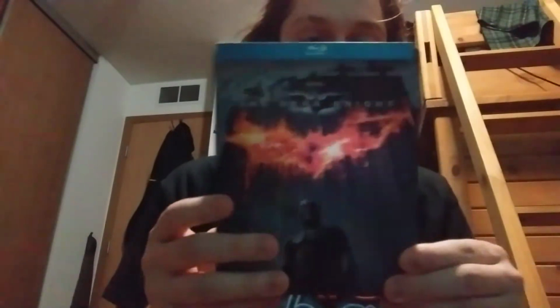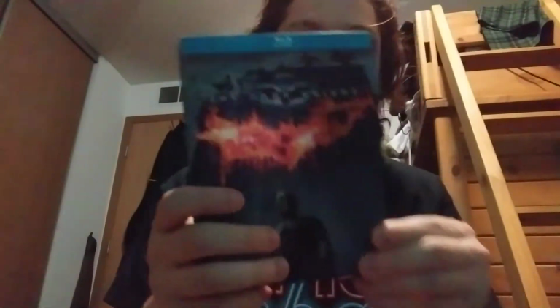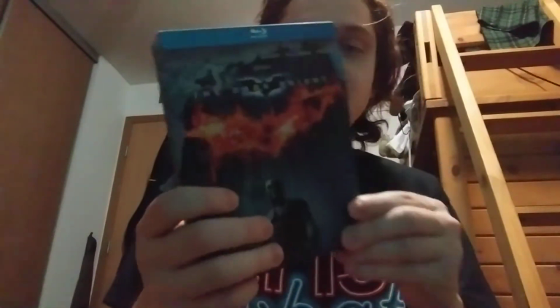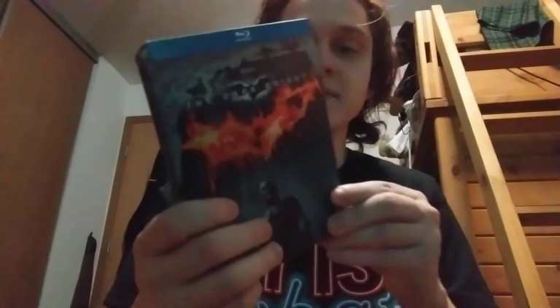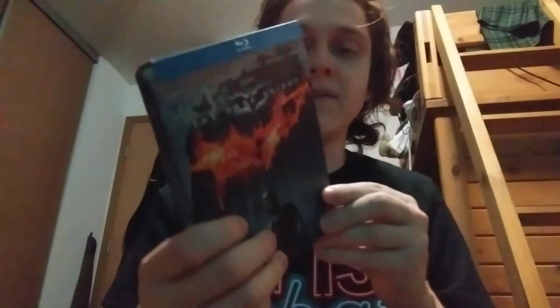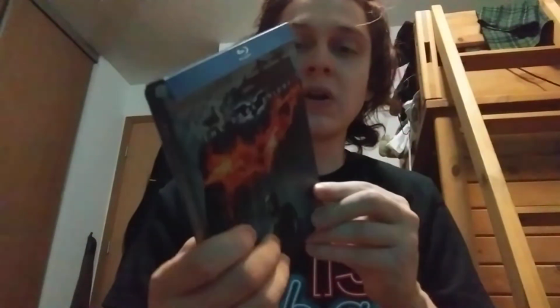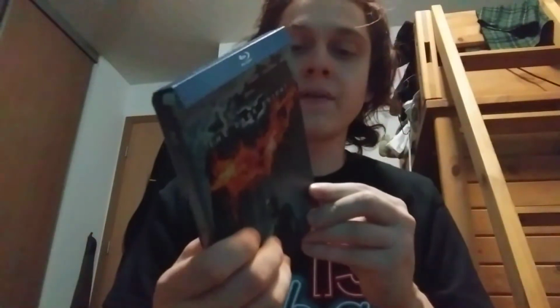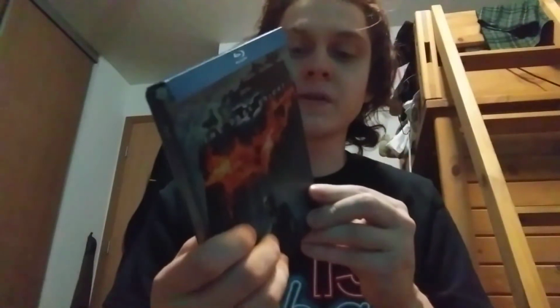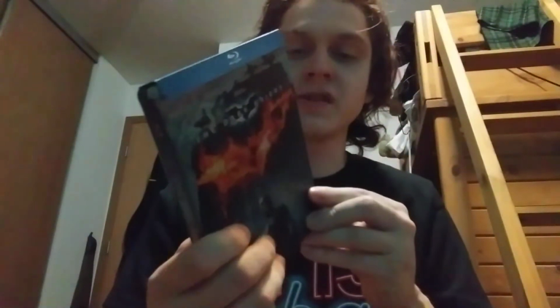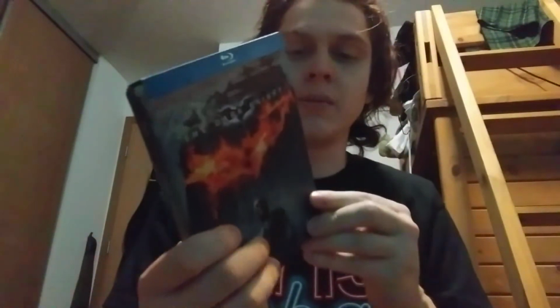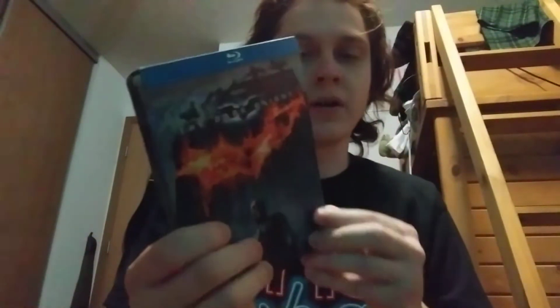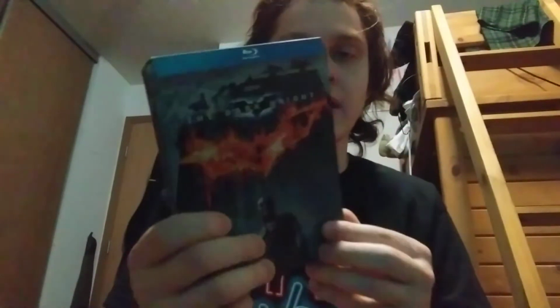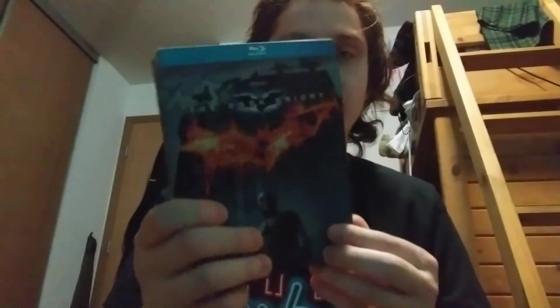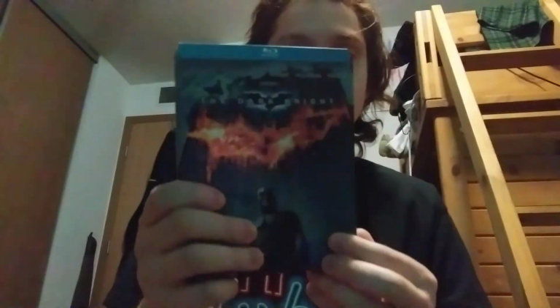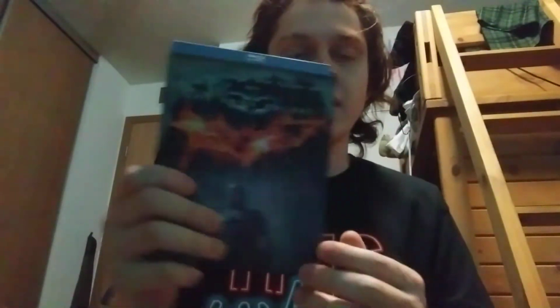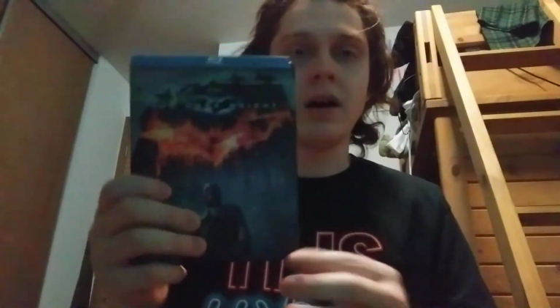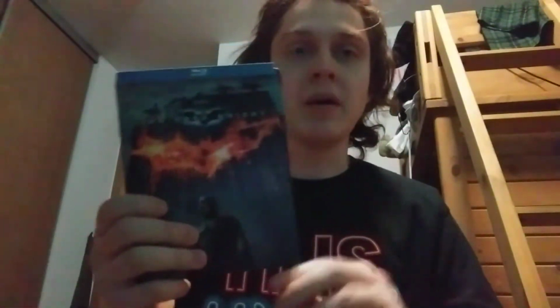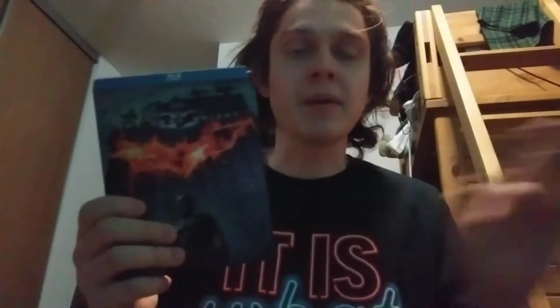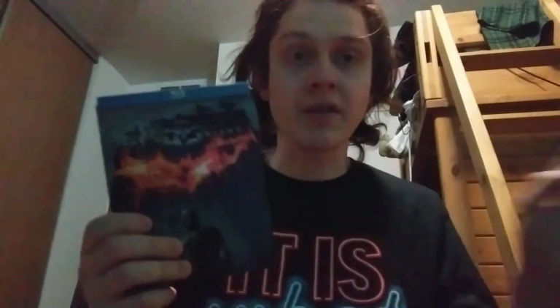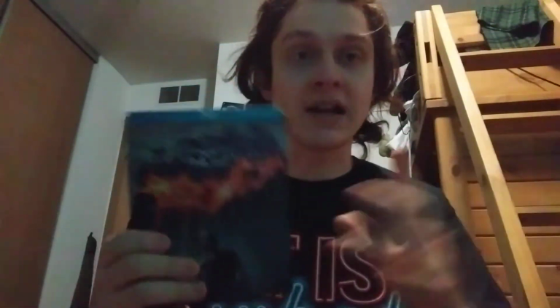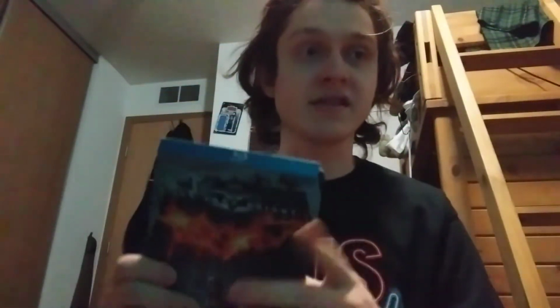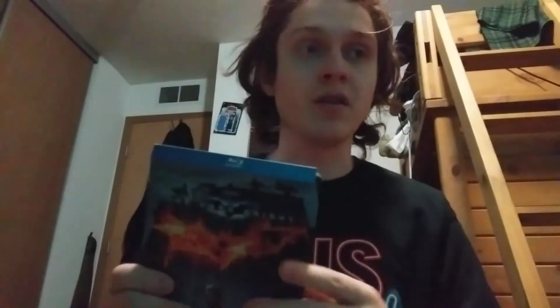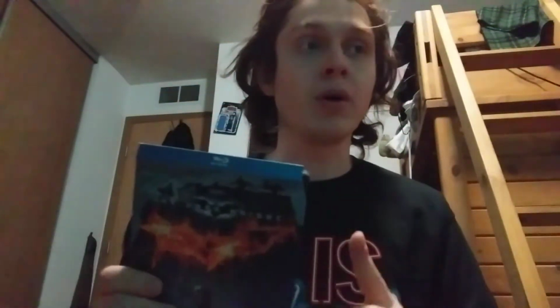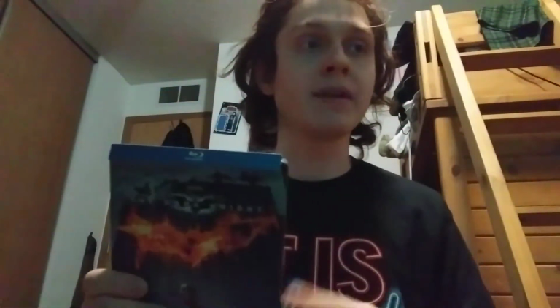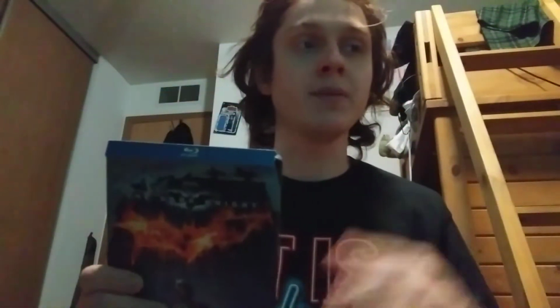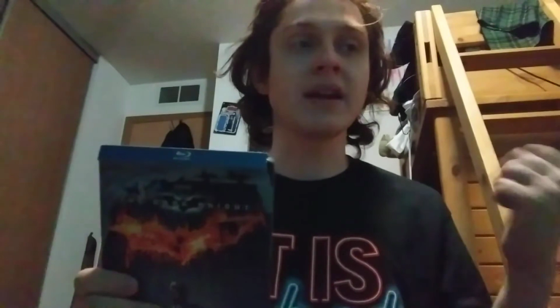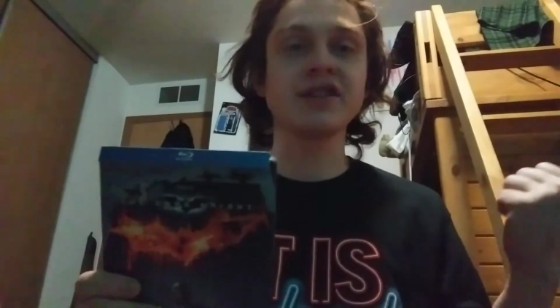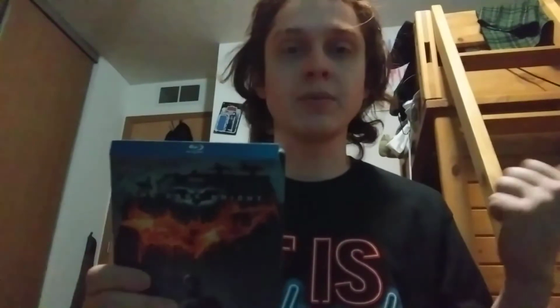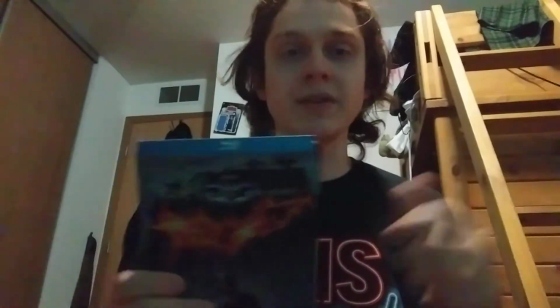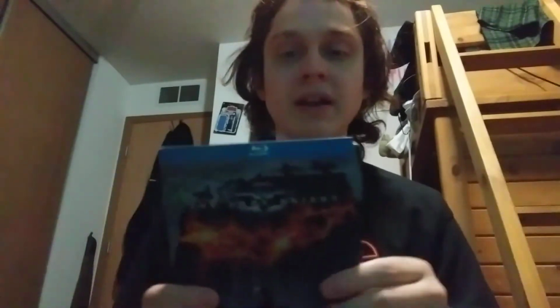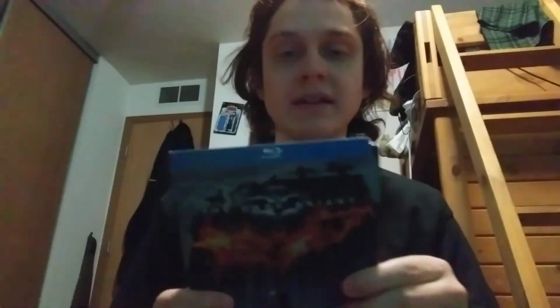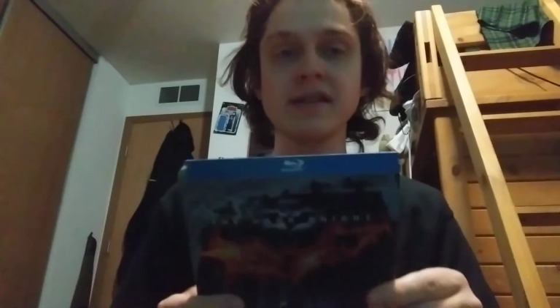This is my very first steelbook. My brother has a steelbook, if you've been catching up with the playlists.